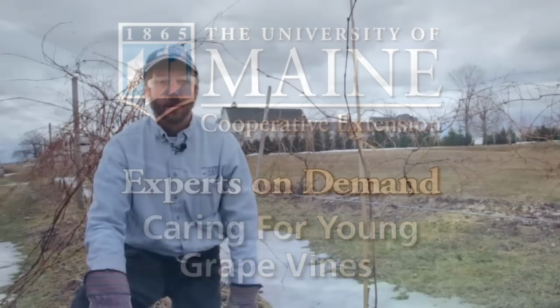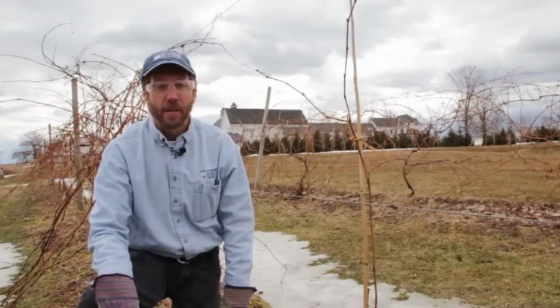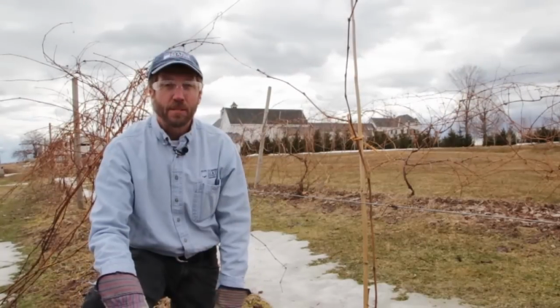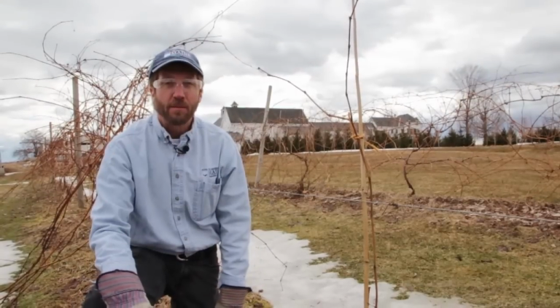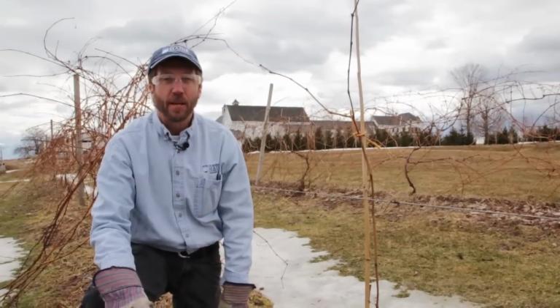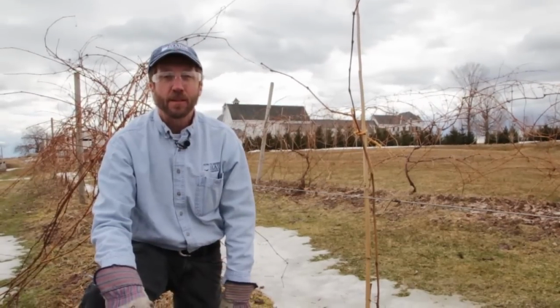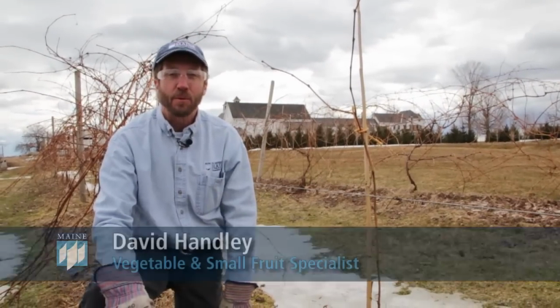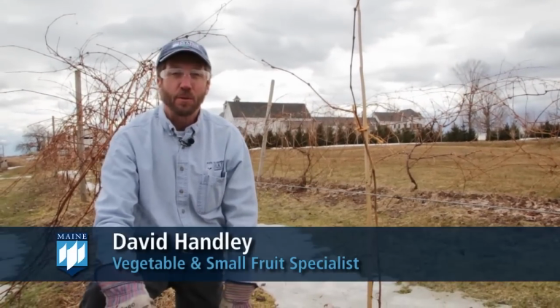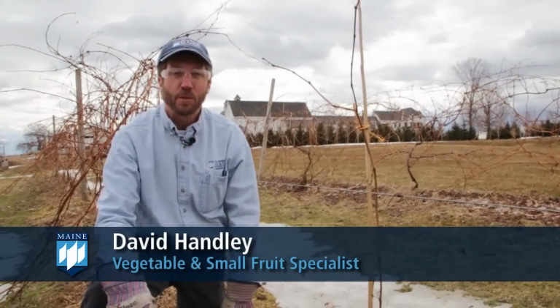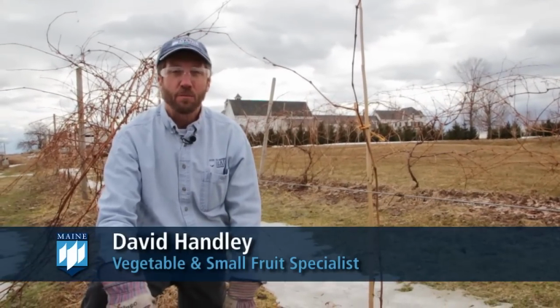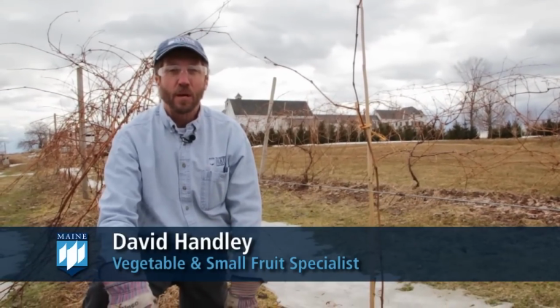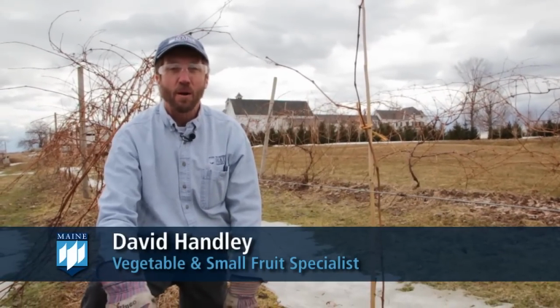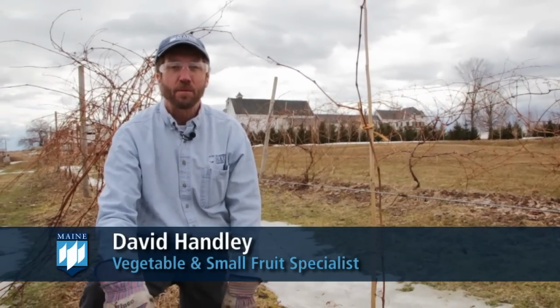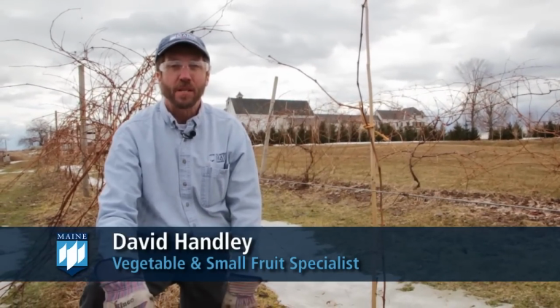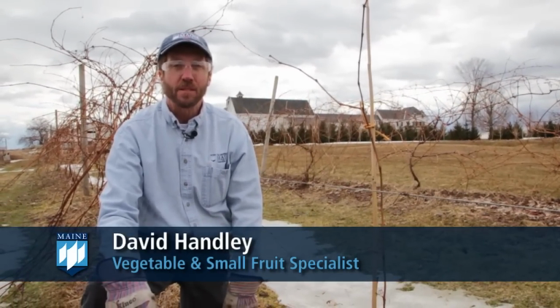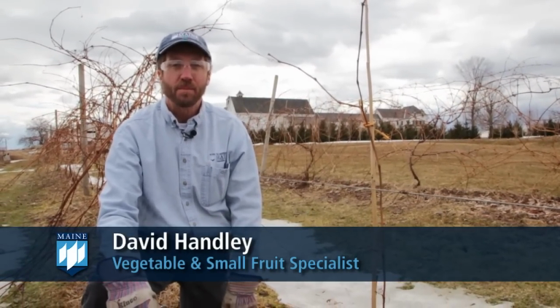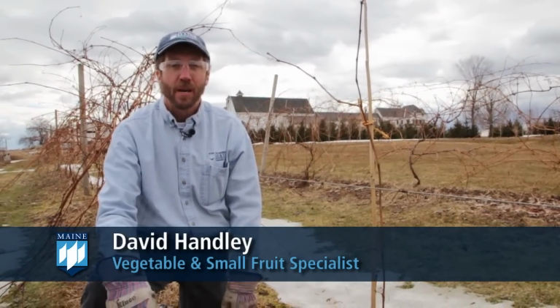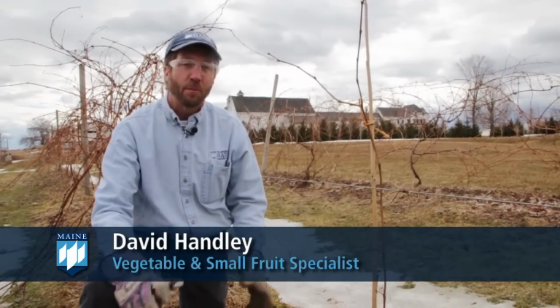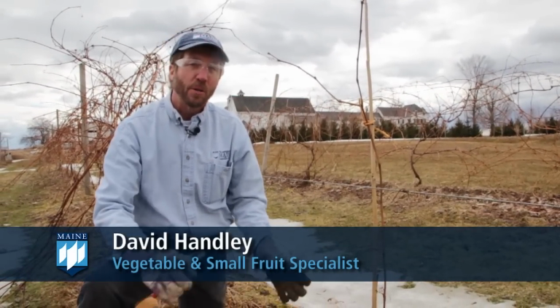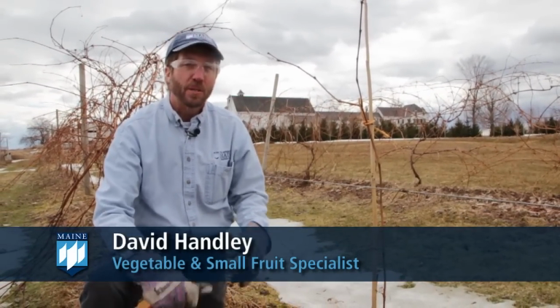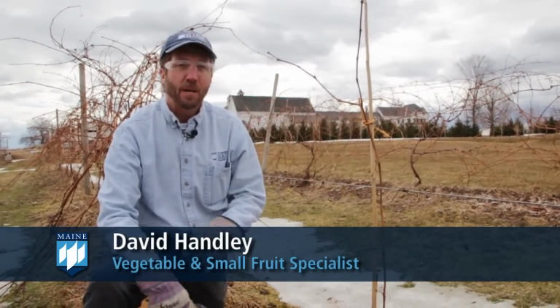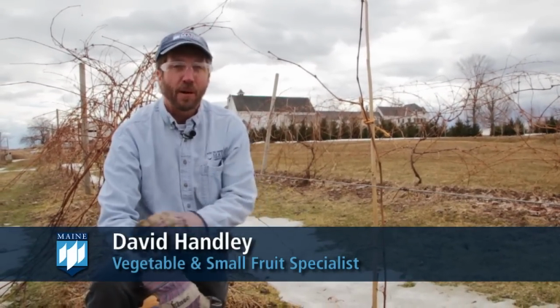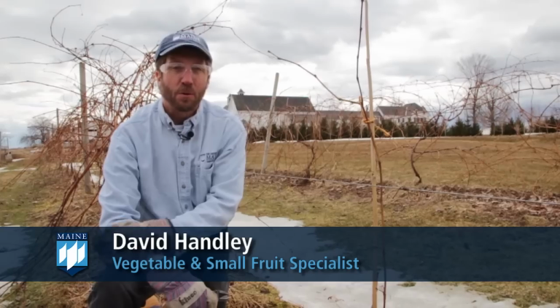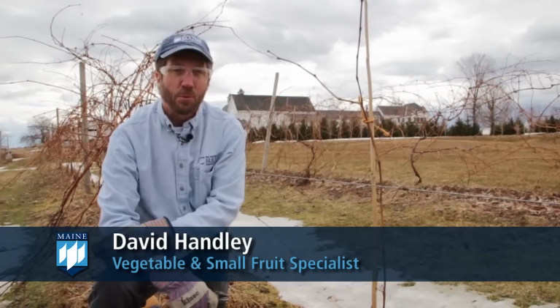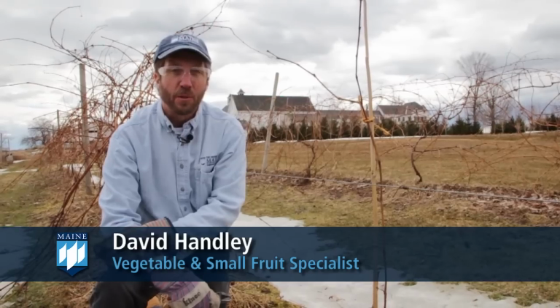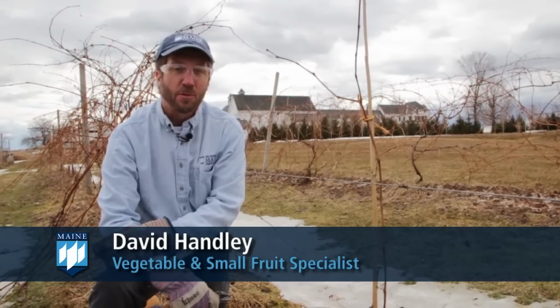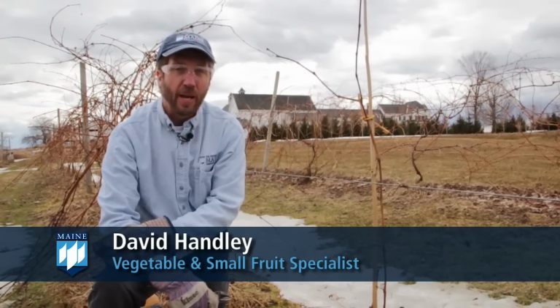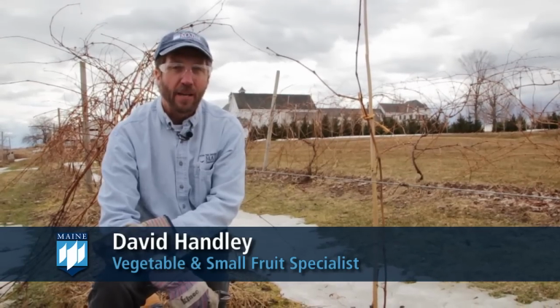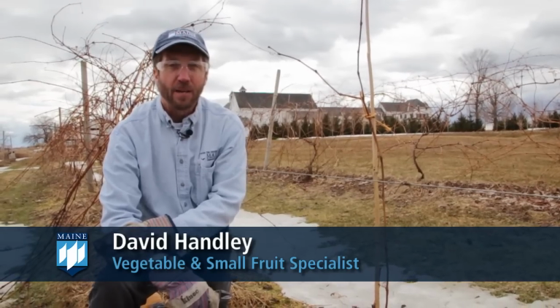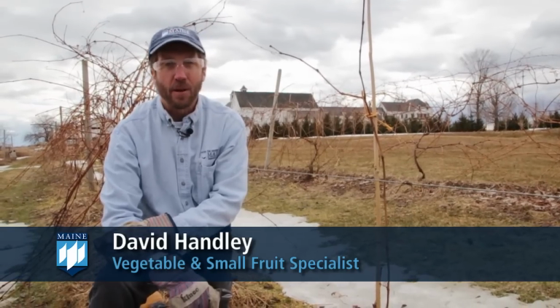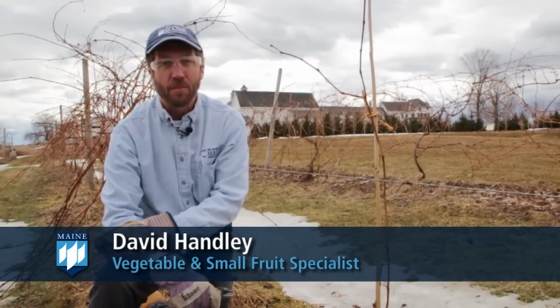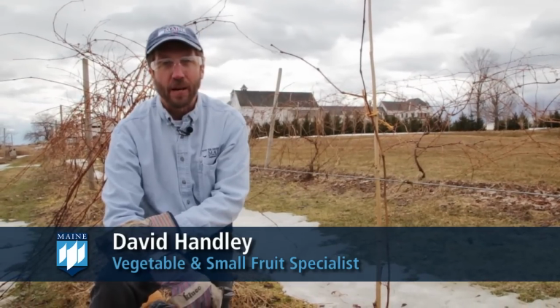My name is David Handley. I'm with the University of Maine Cooperative Extension and we're here to talk about how to prune and train a young grapevine.